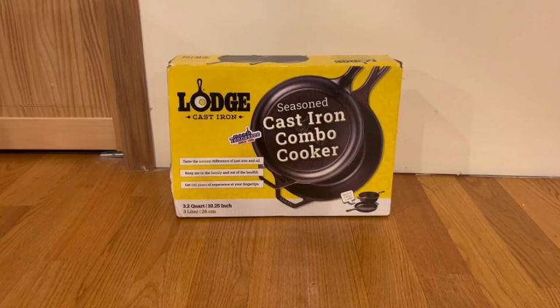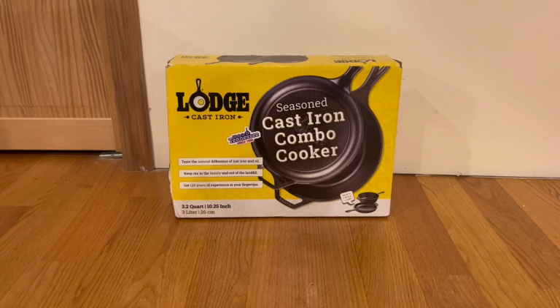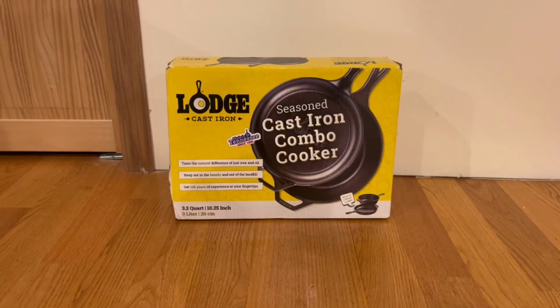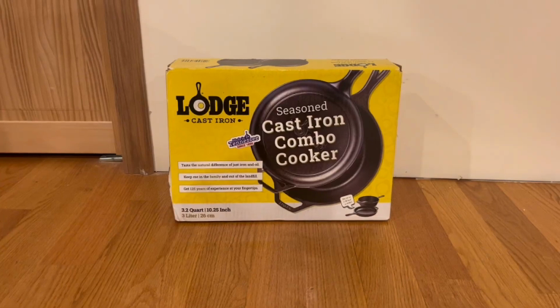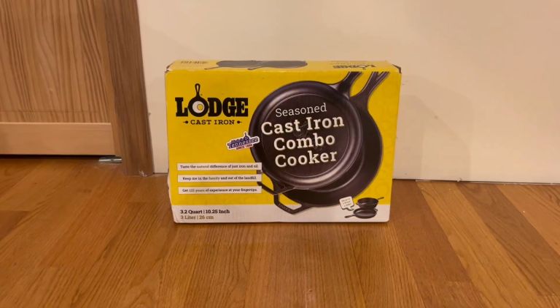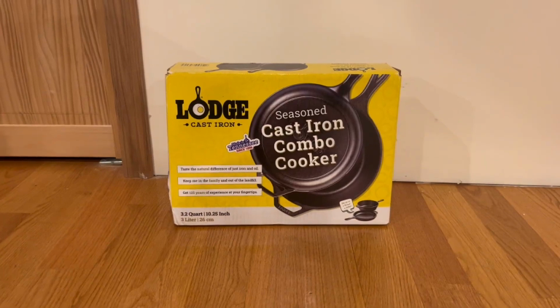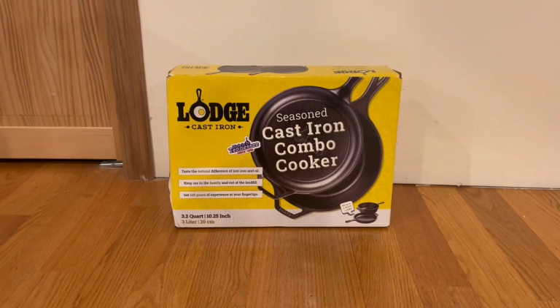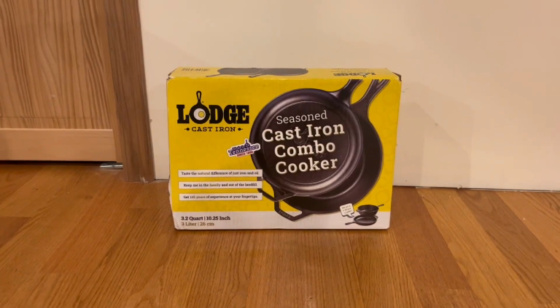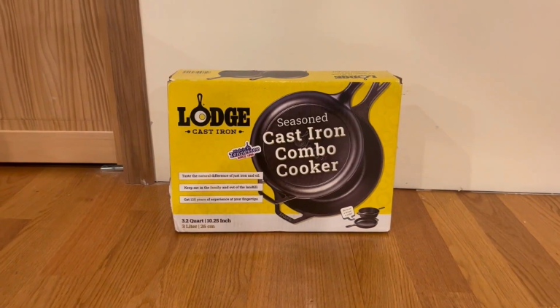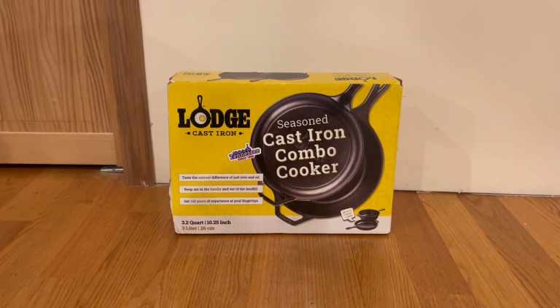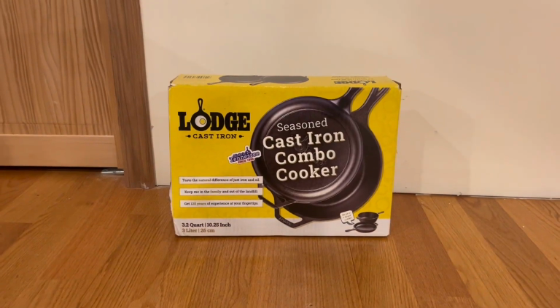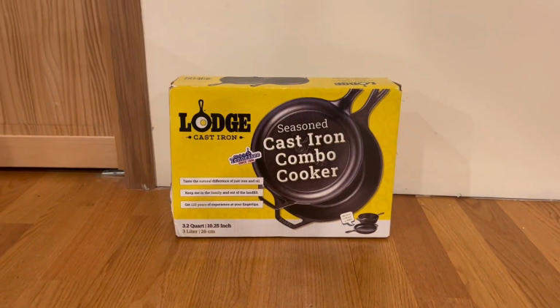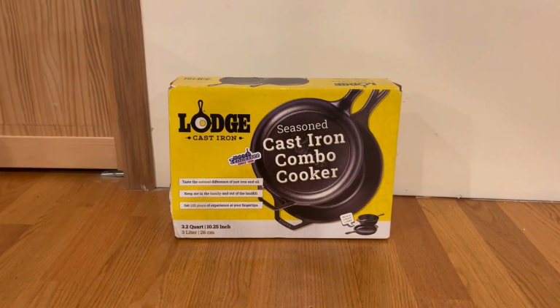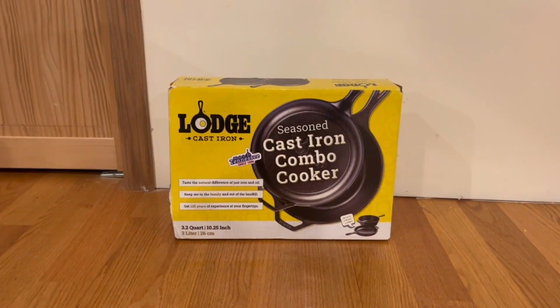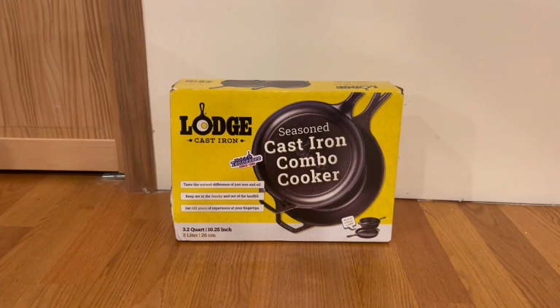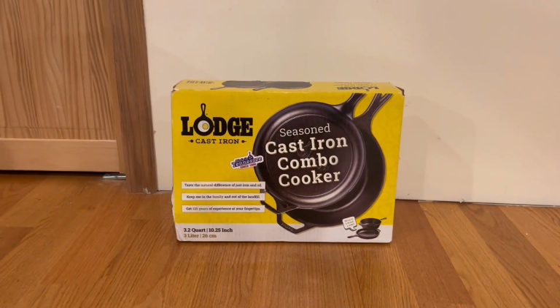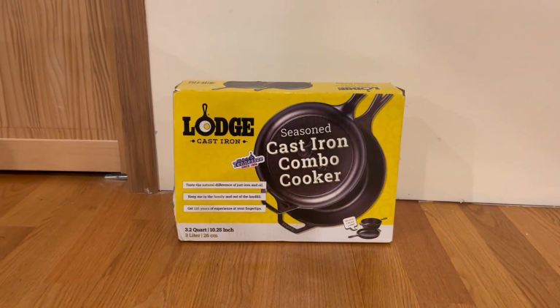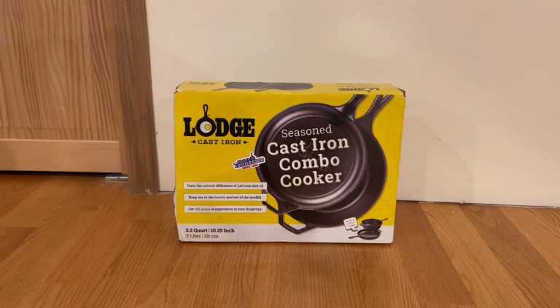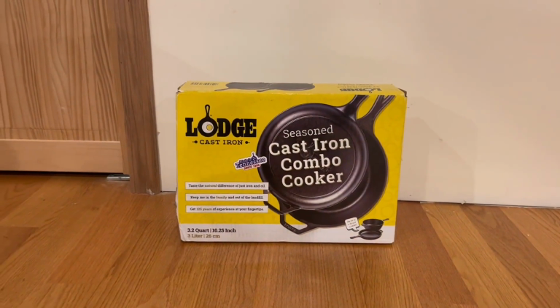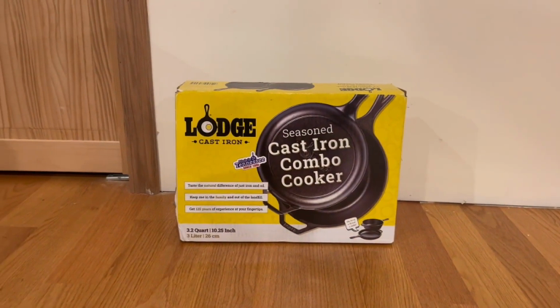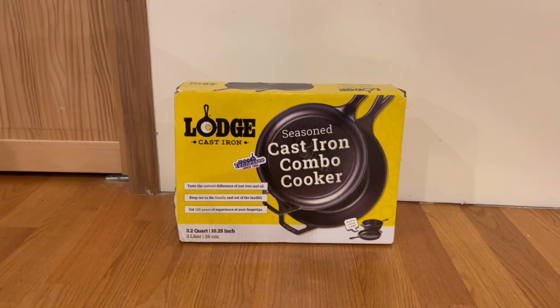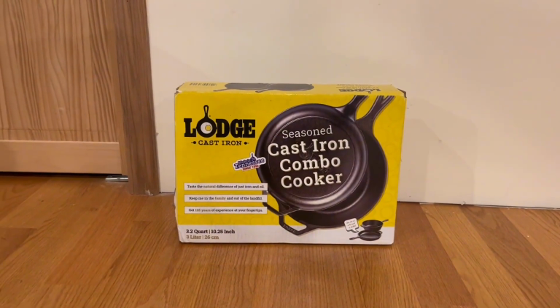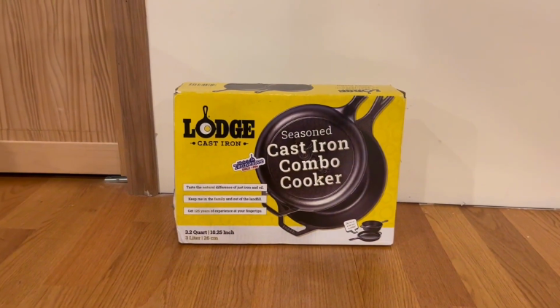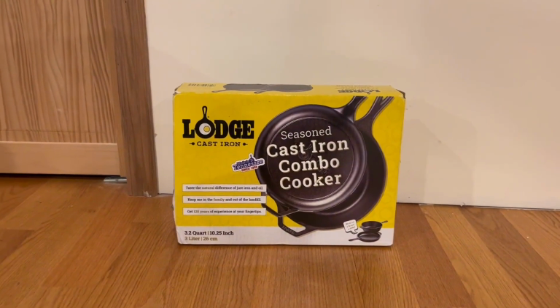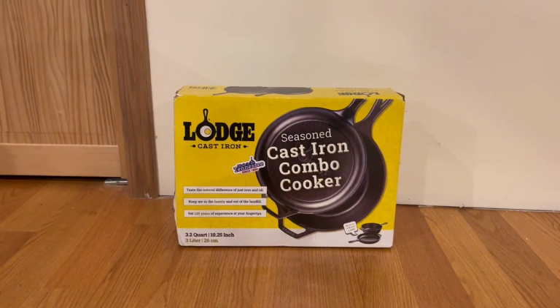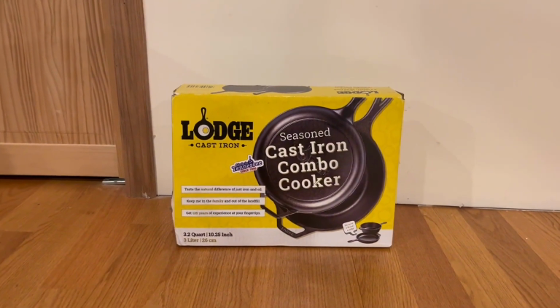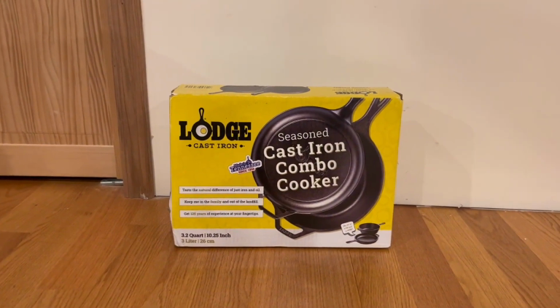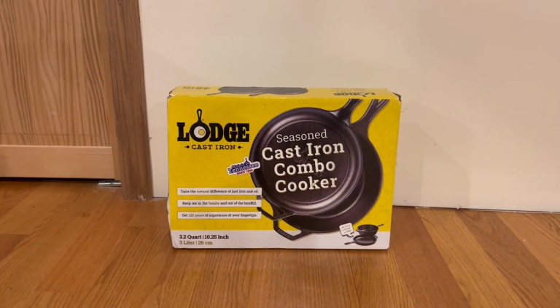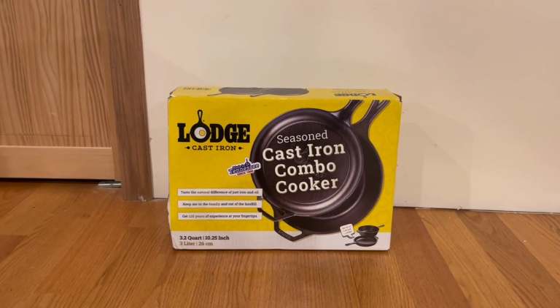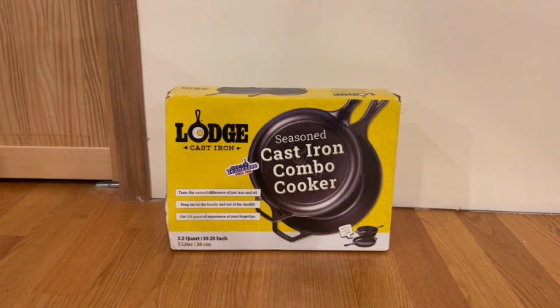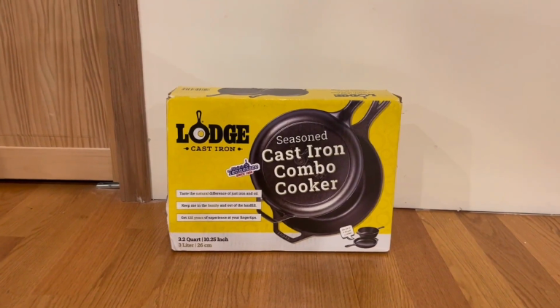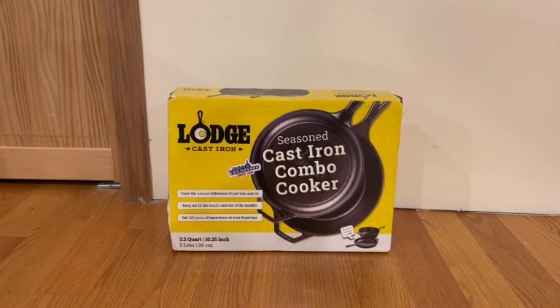Hey guys, quick reviews, back here for another review. Today we're going to be going over the large cast iron combo cooker.